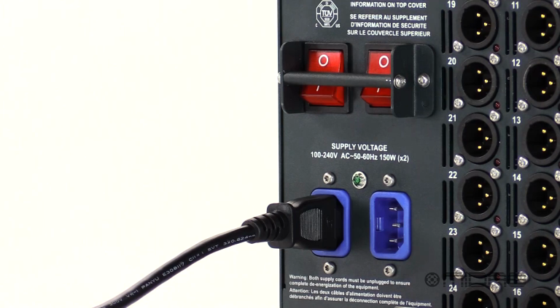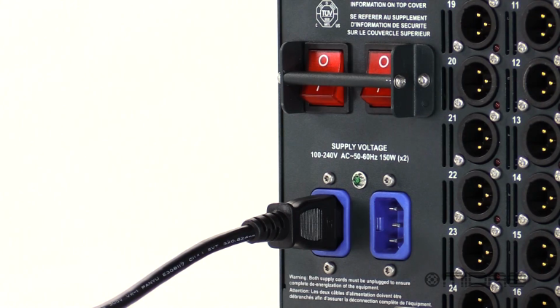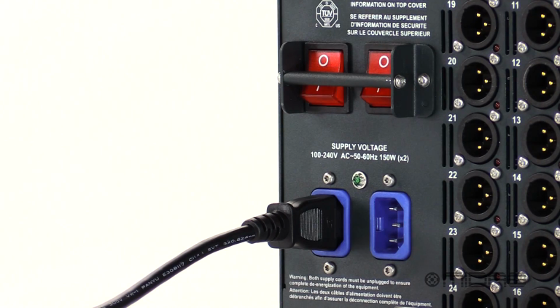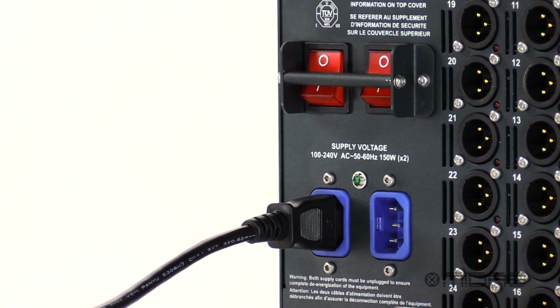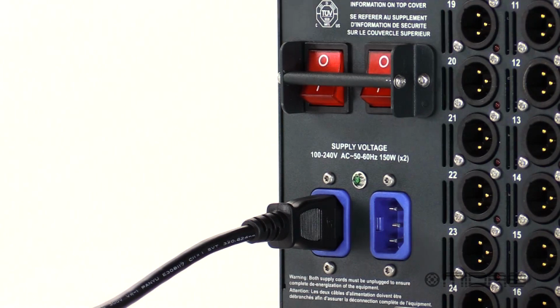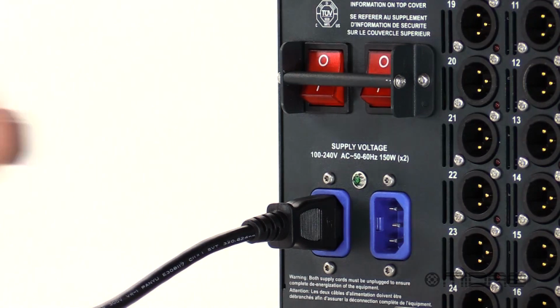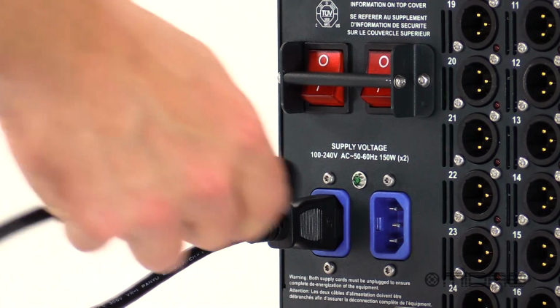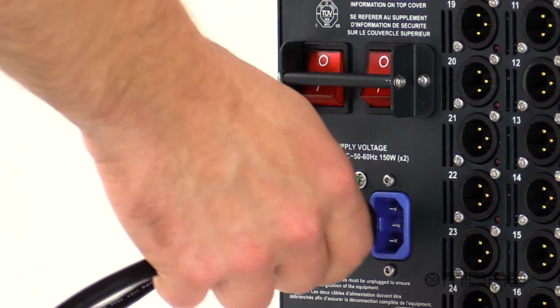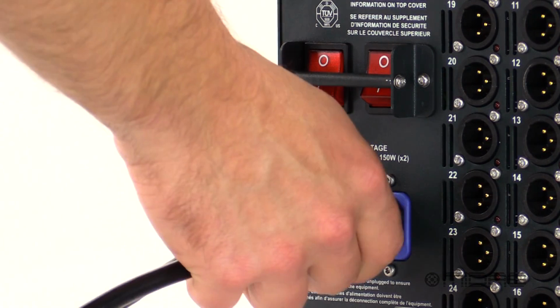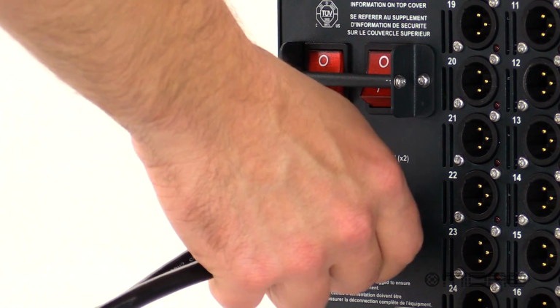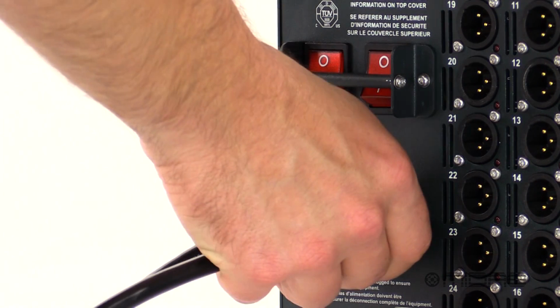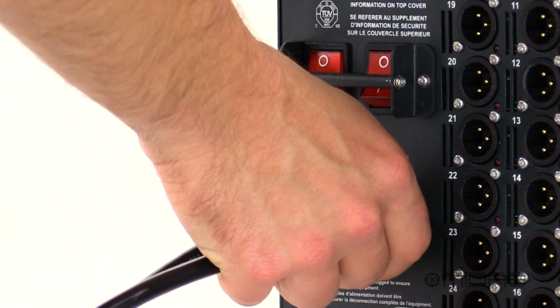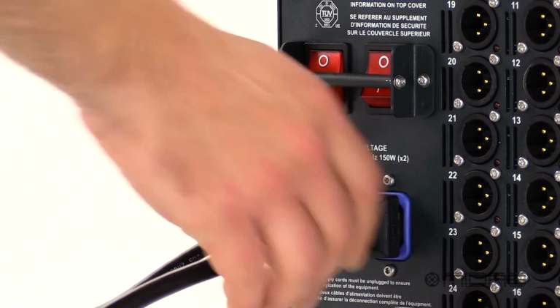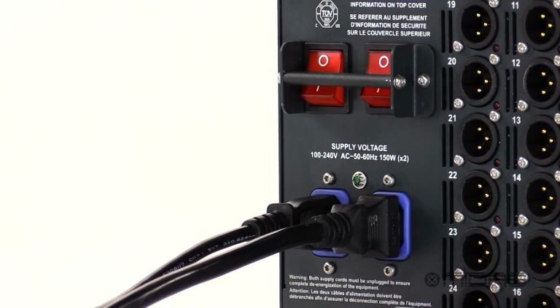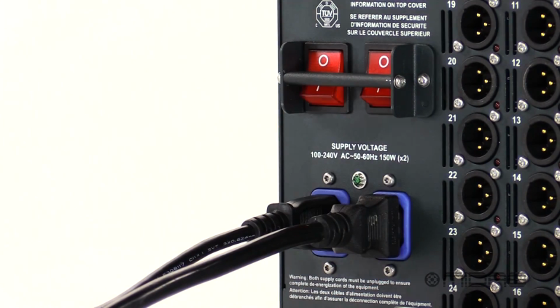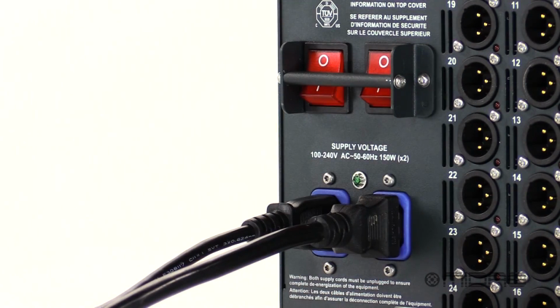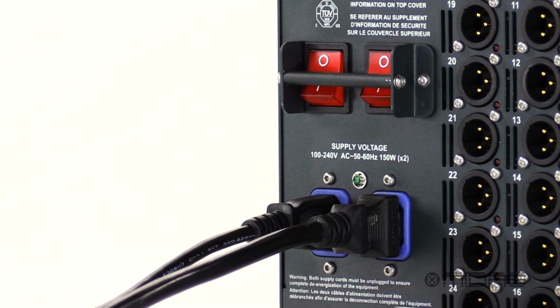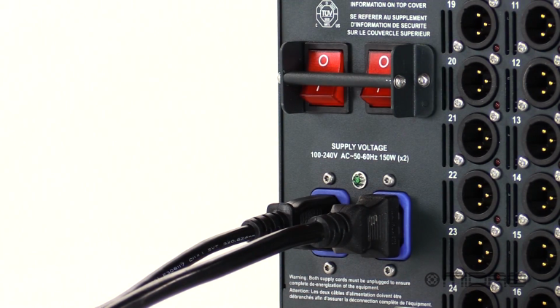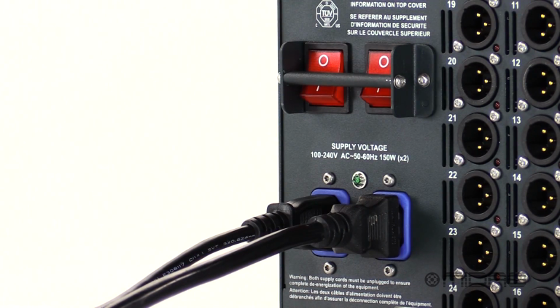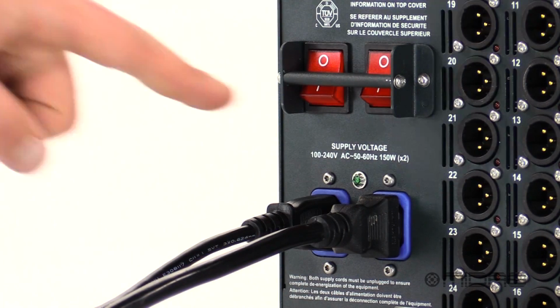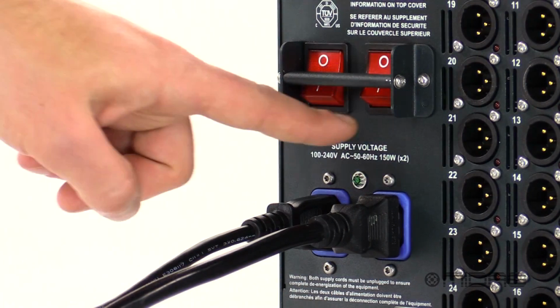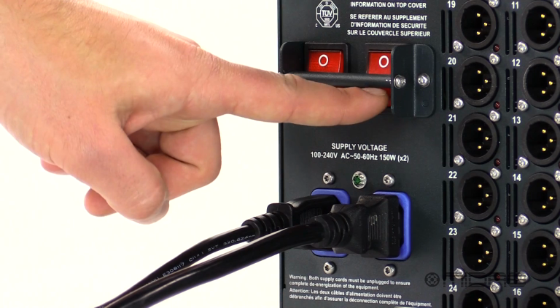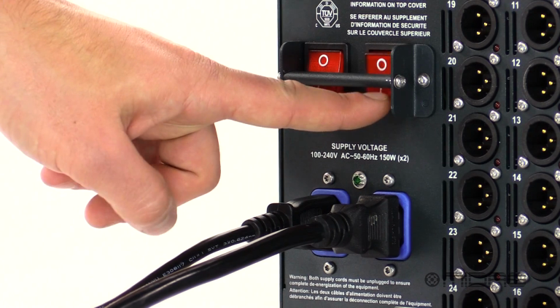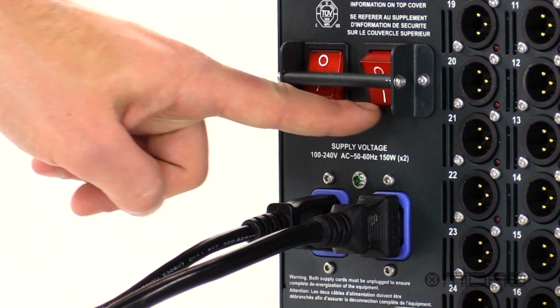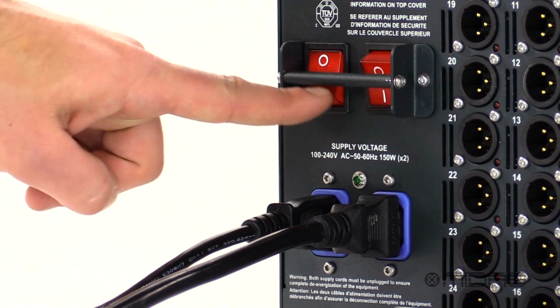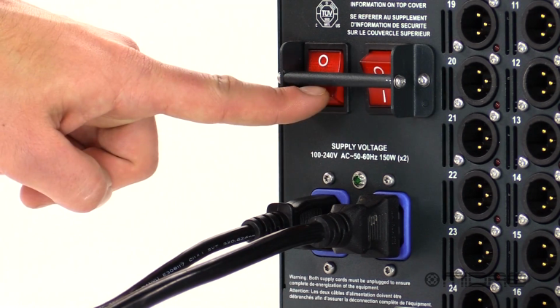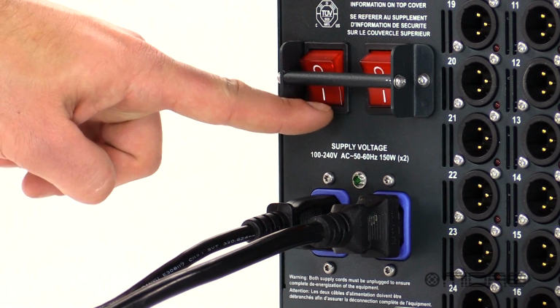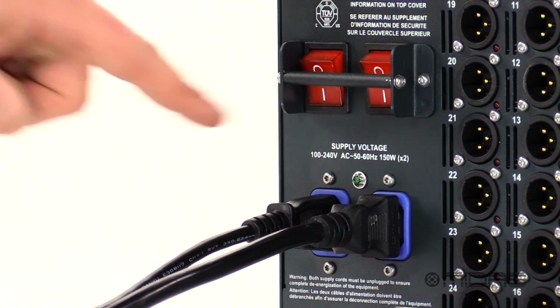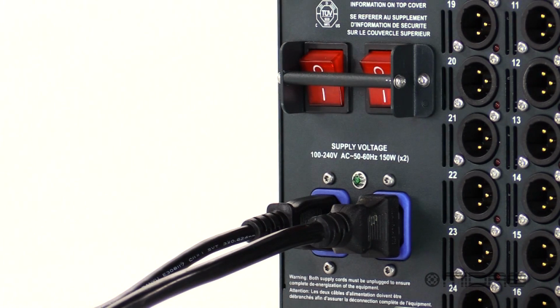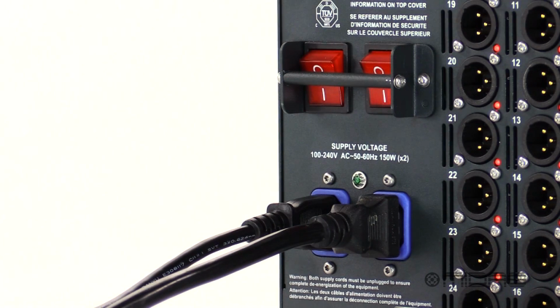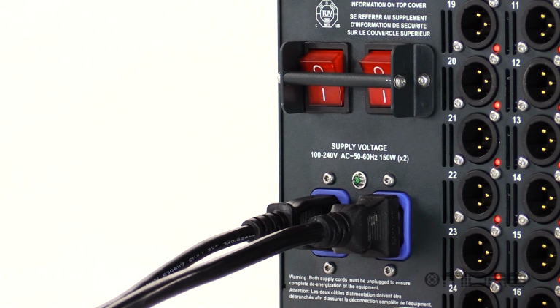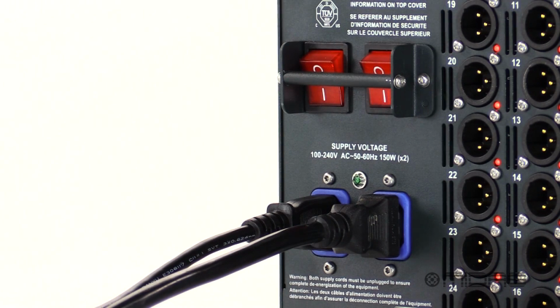And lastly a dual redundant auto-ranging universal switch mode power supply for reliable touring around the world.